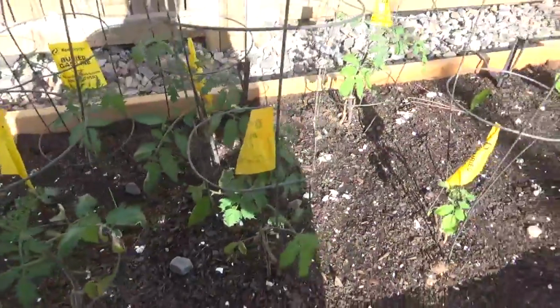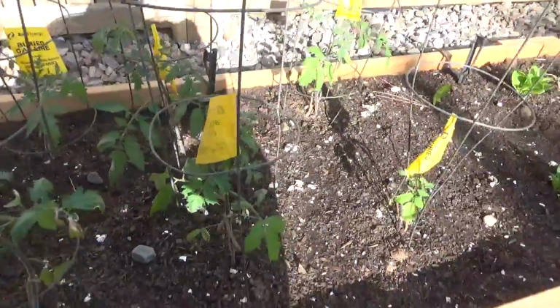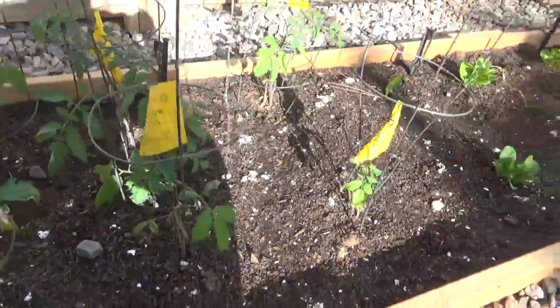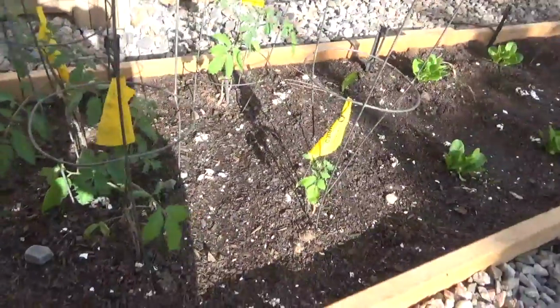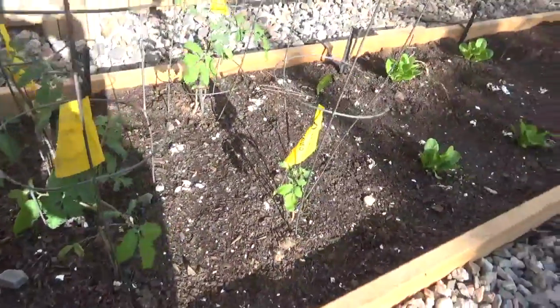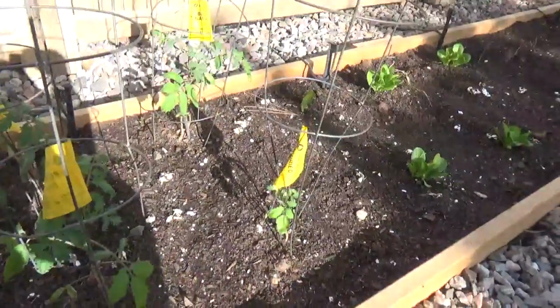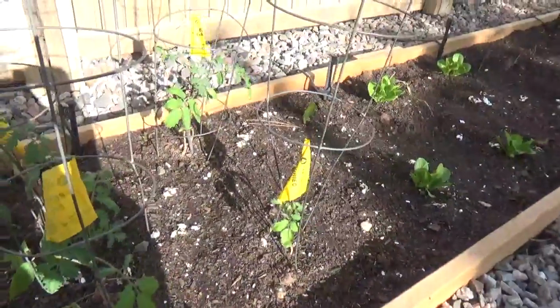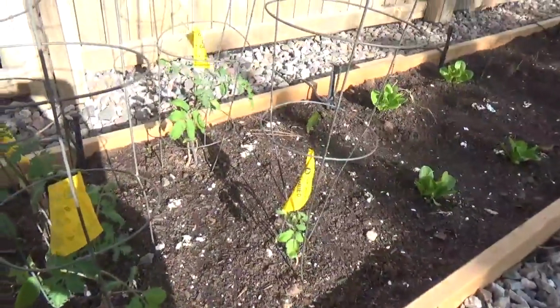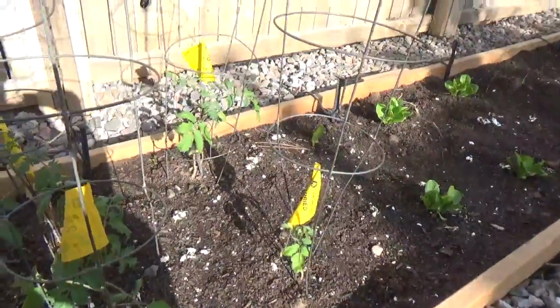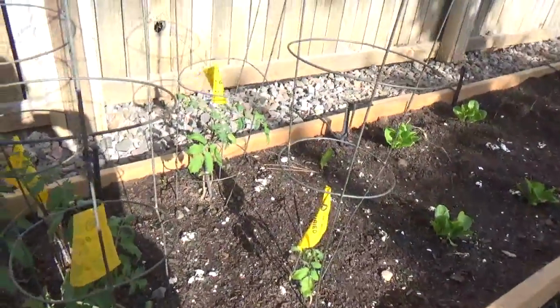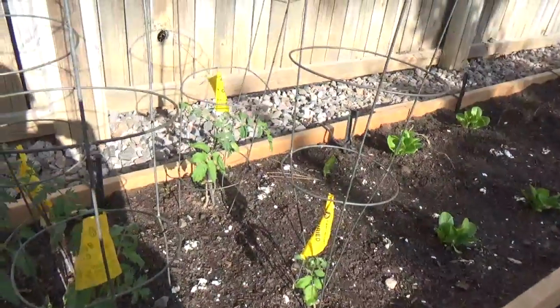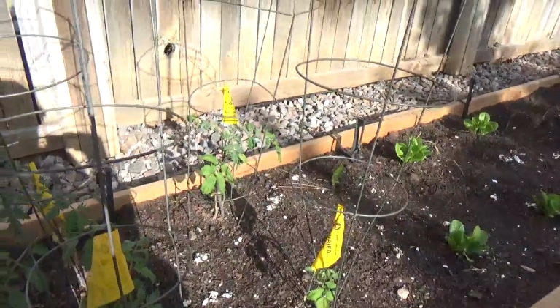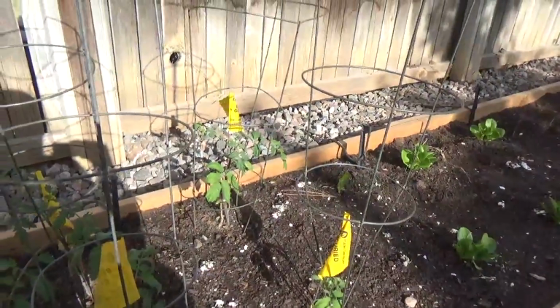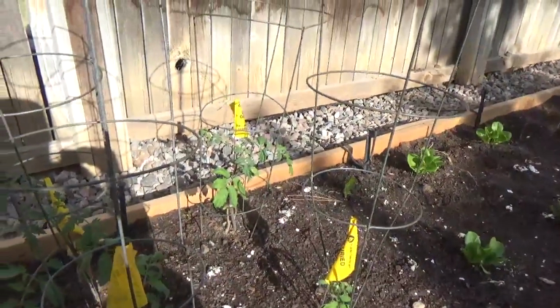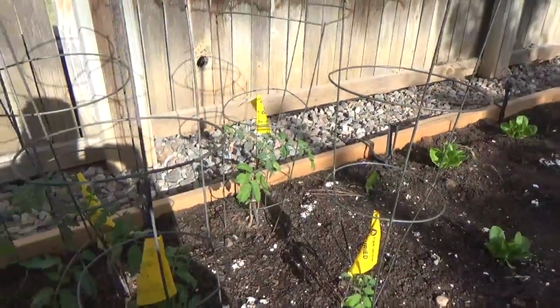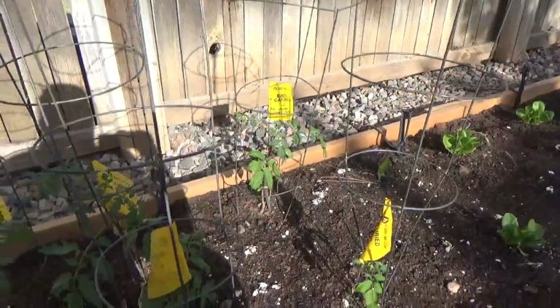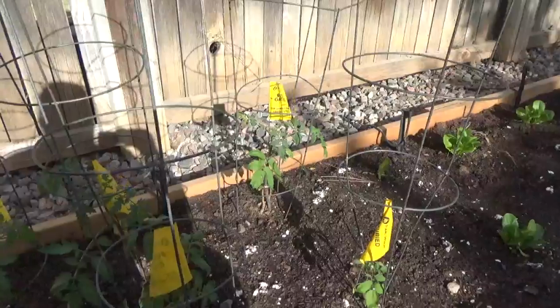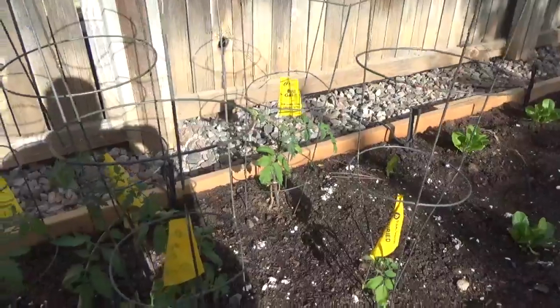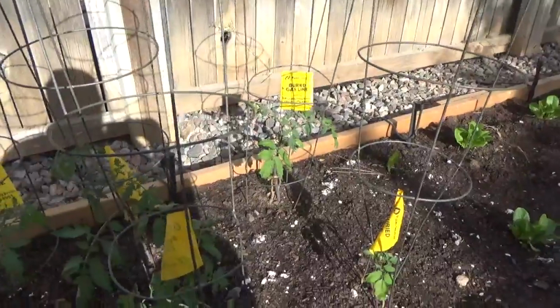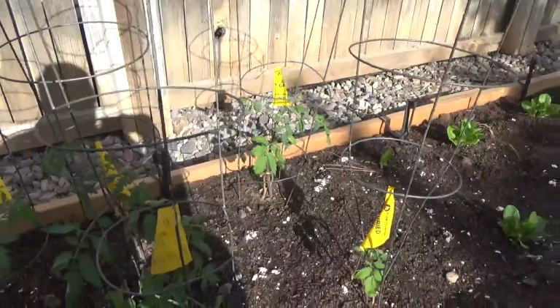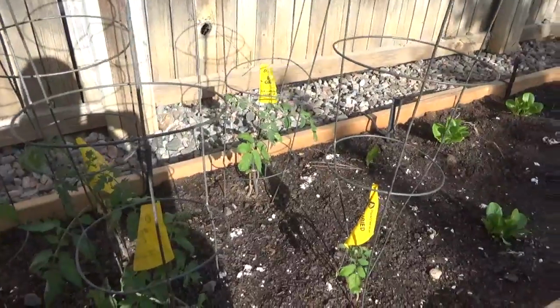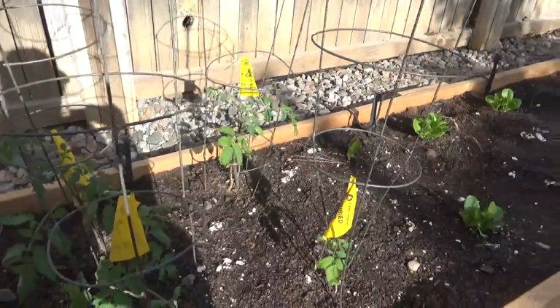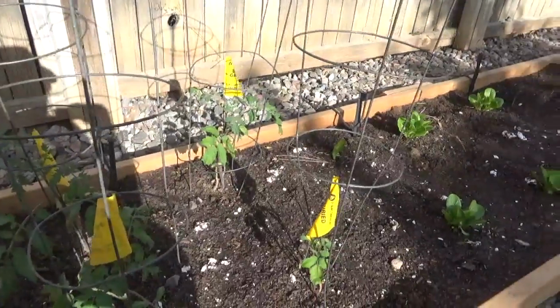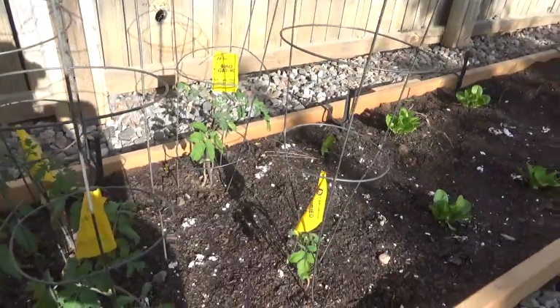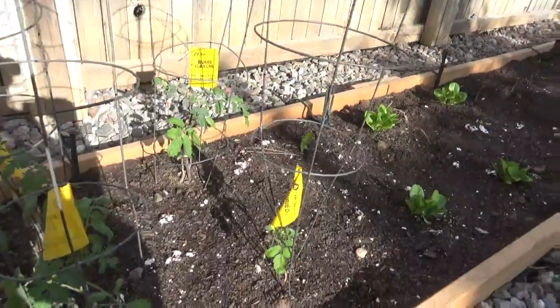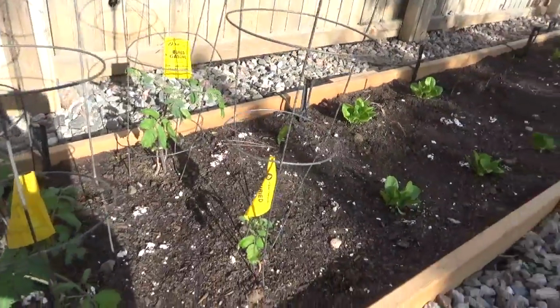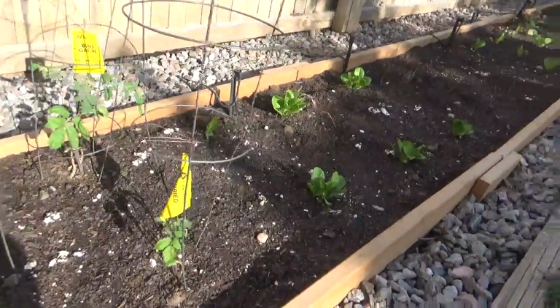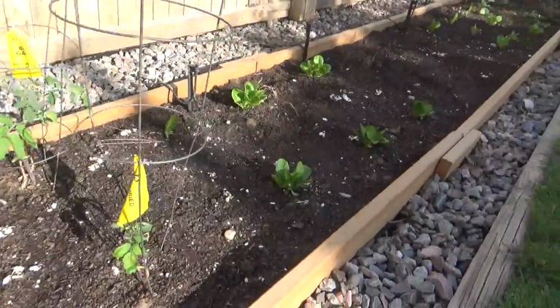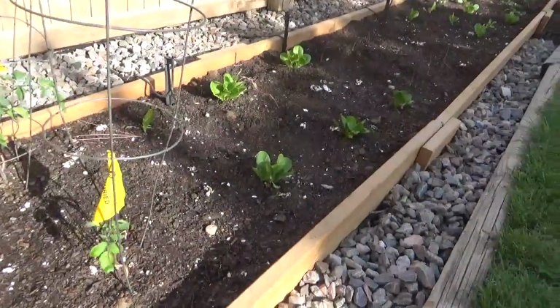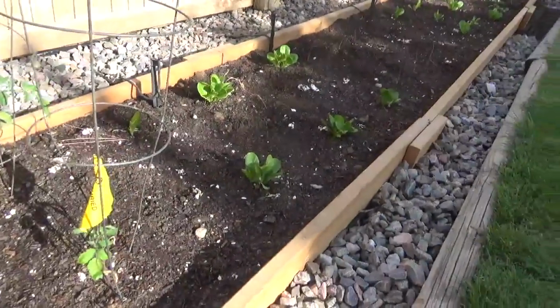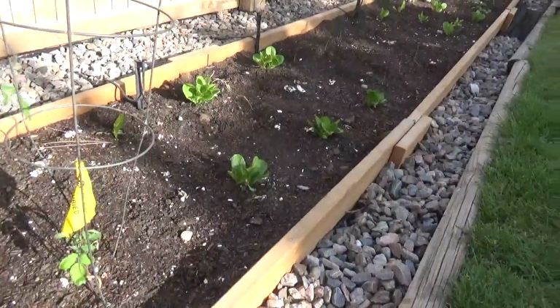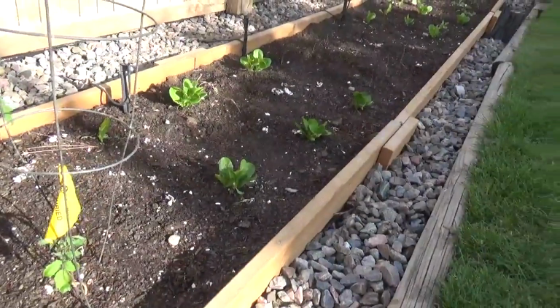The tomato plants are looking alright. Got some crushed eggshells in there. The lettuce looks good.